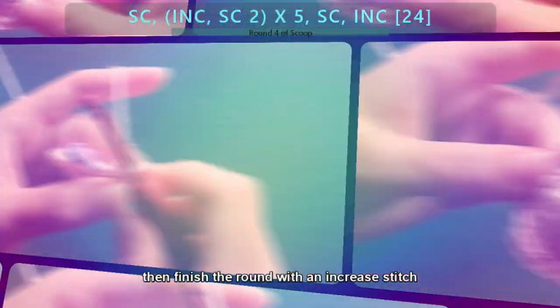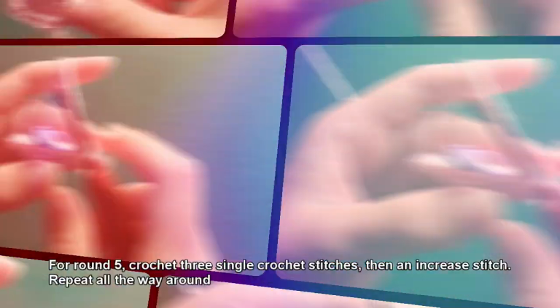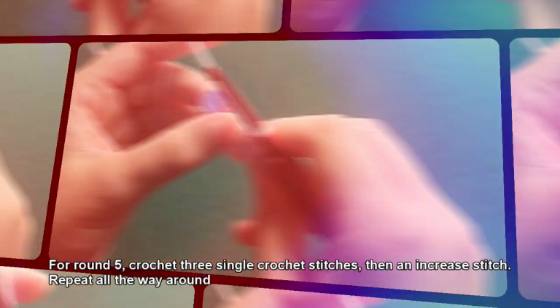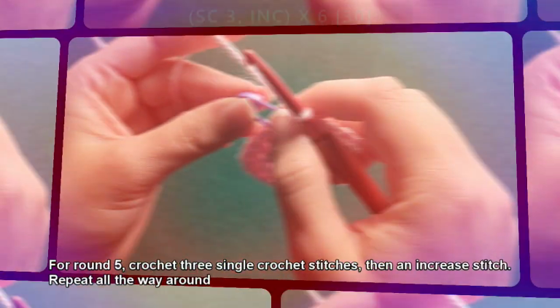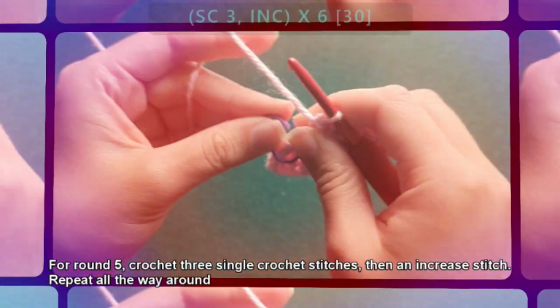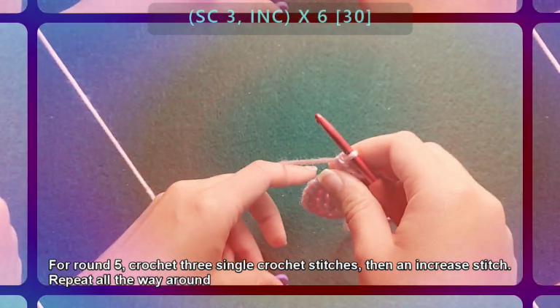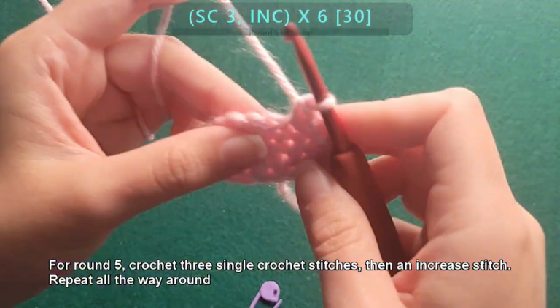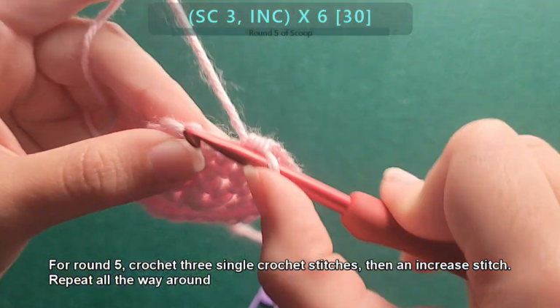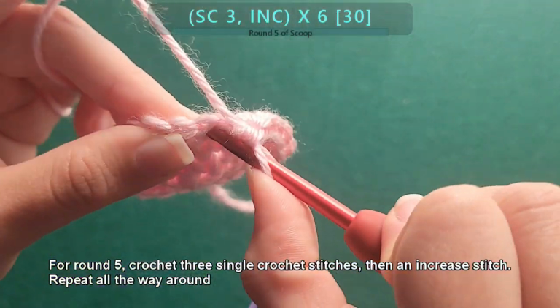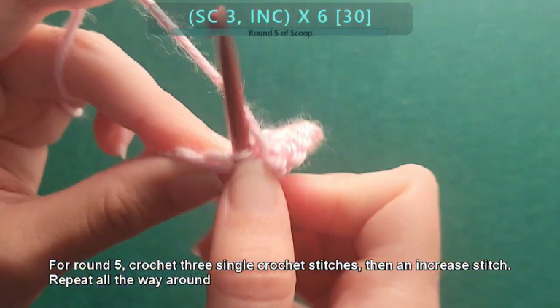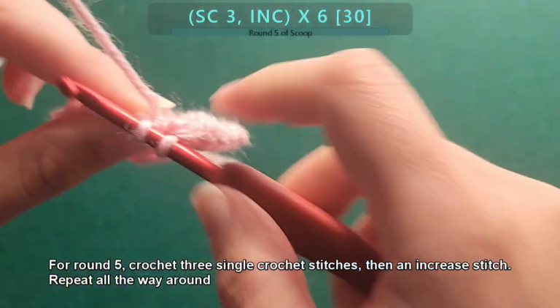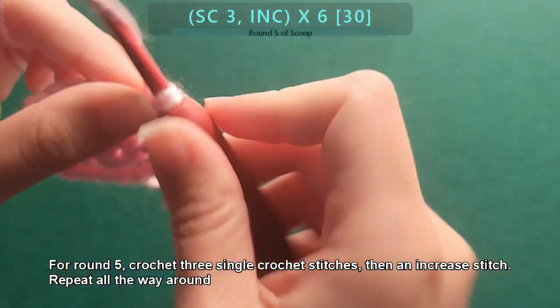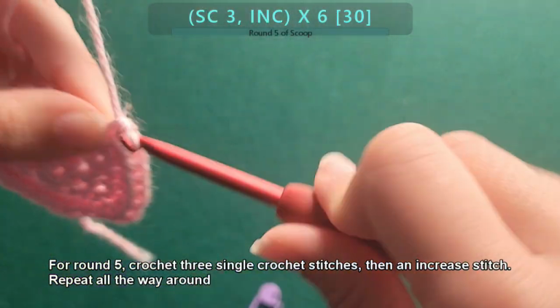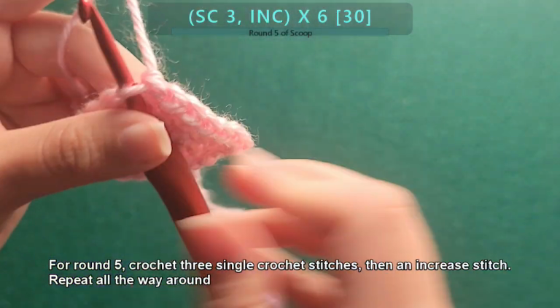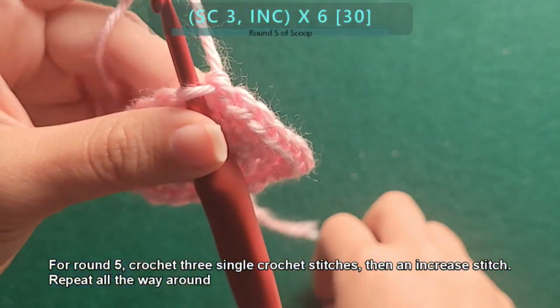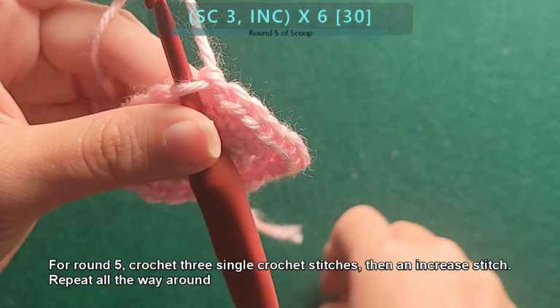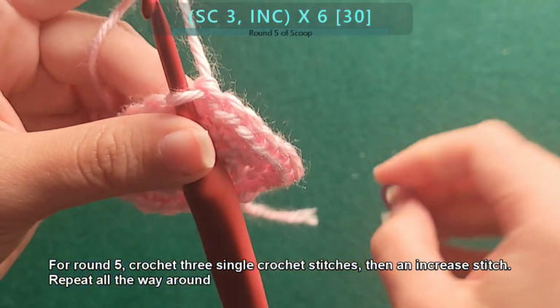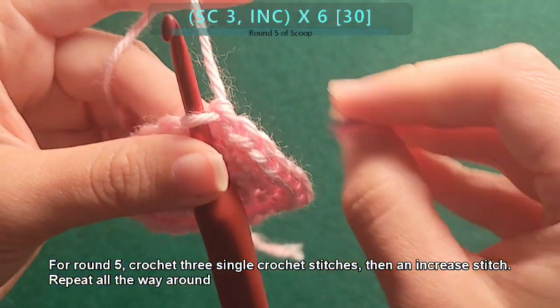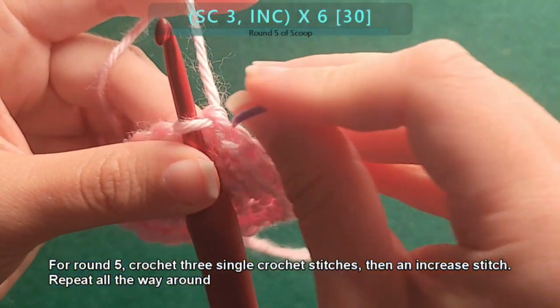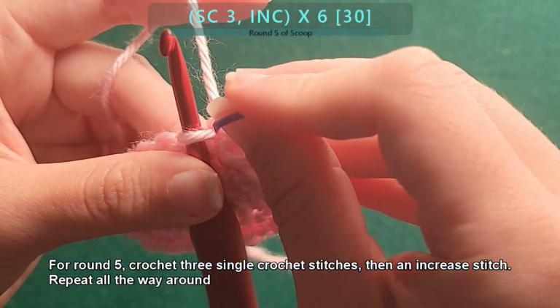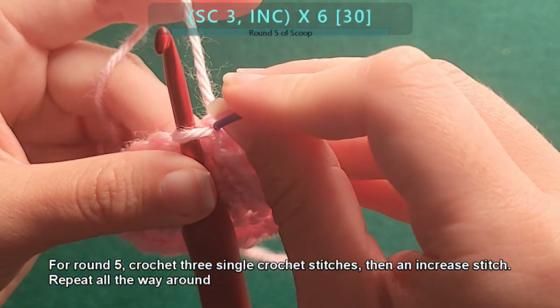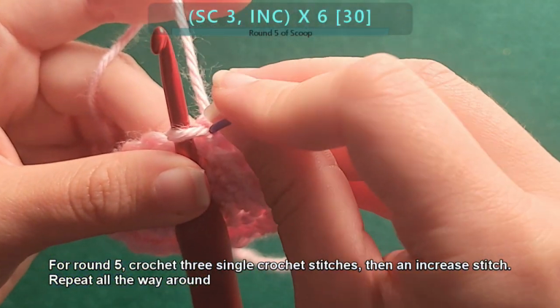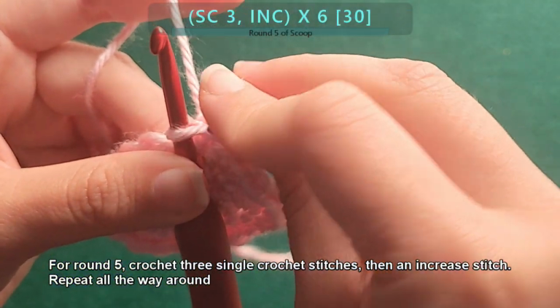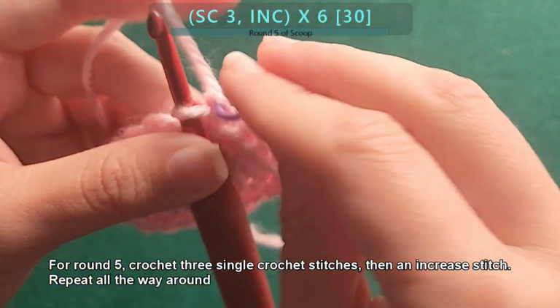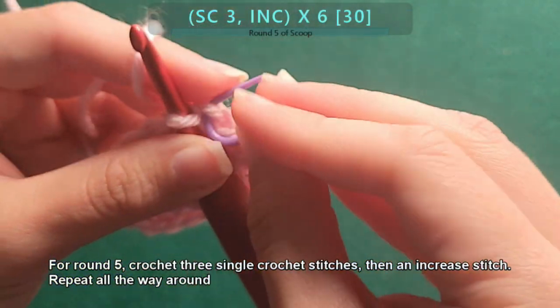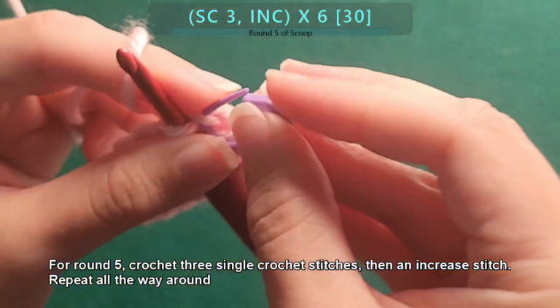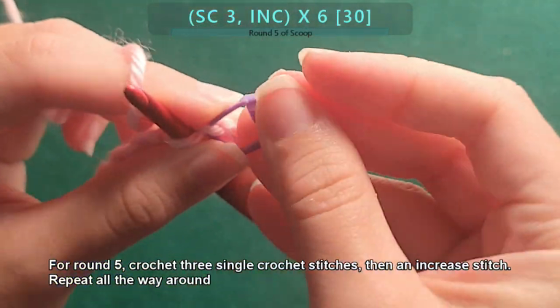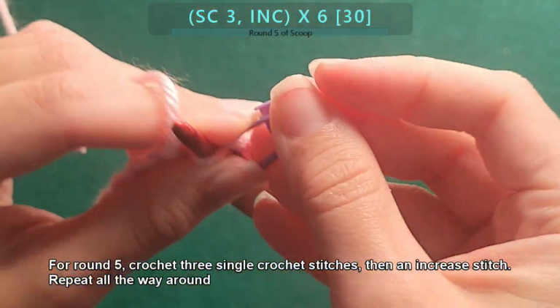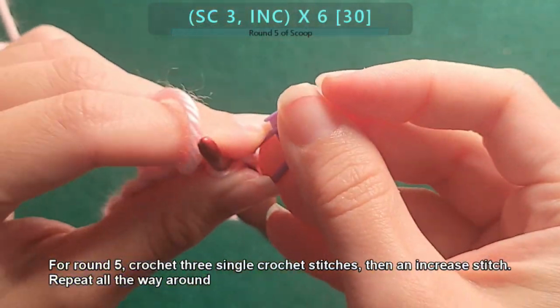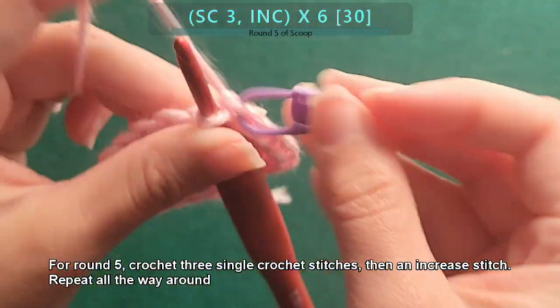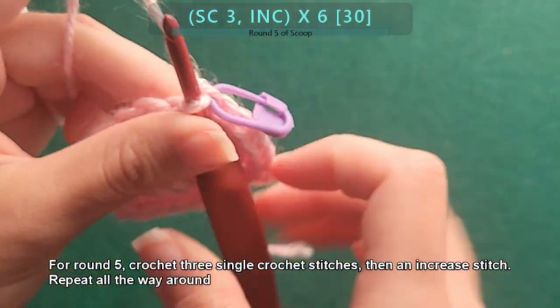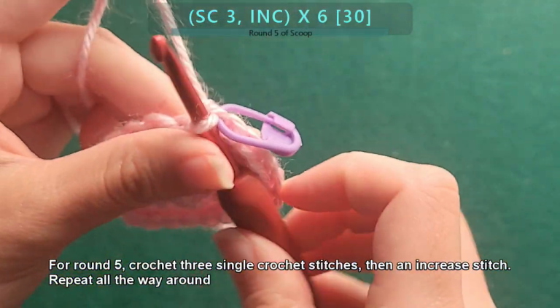For round five, crochet three single crochet stitches, then an increase stitch. Repeat this all the way around.